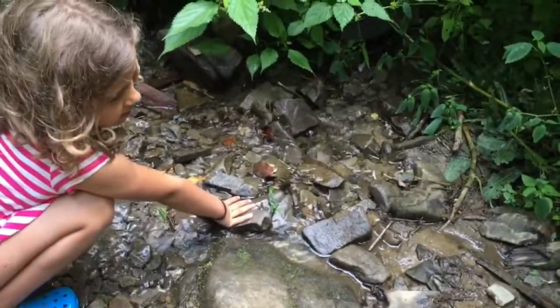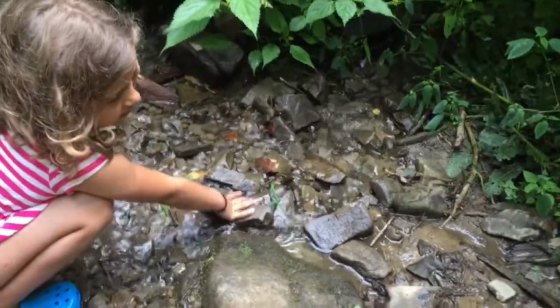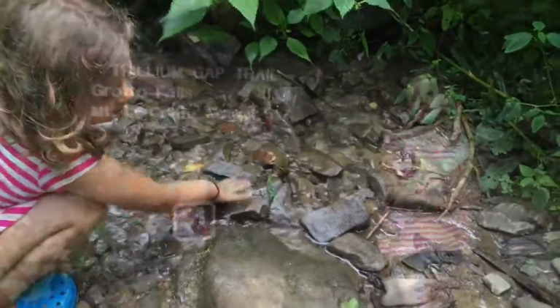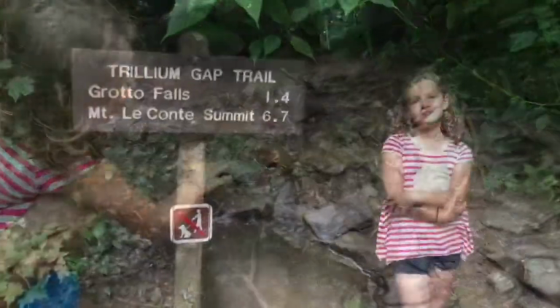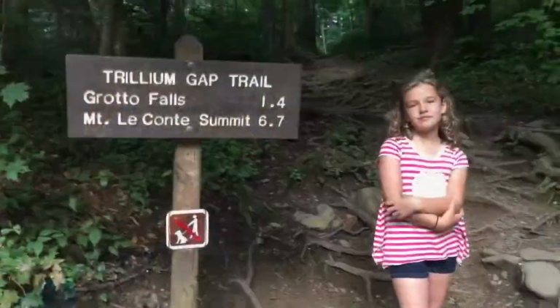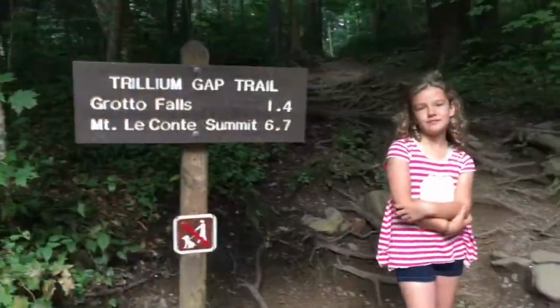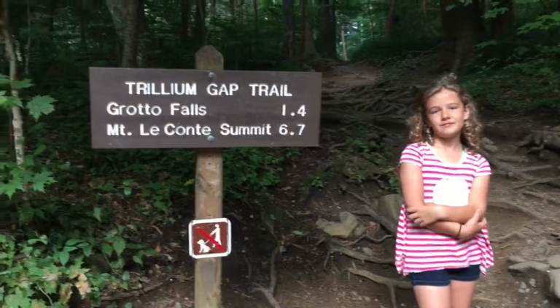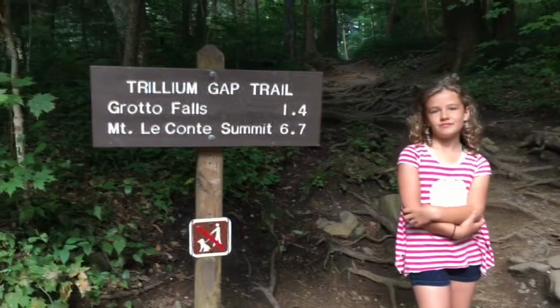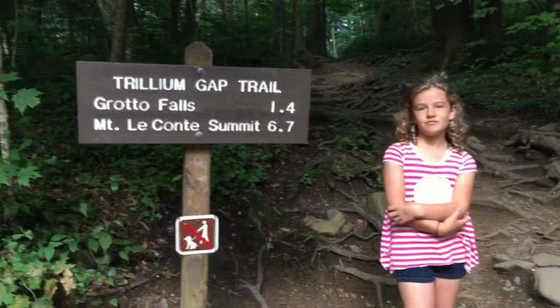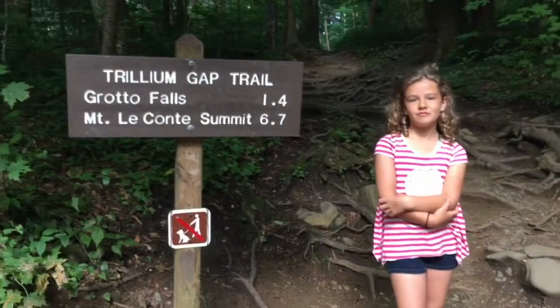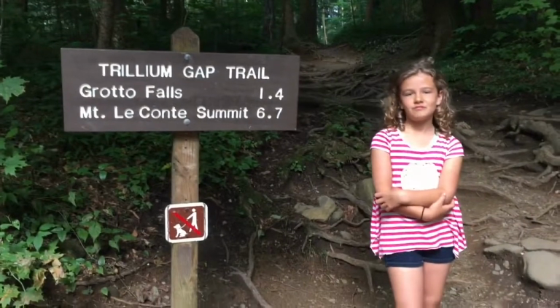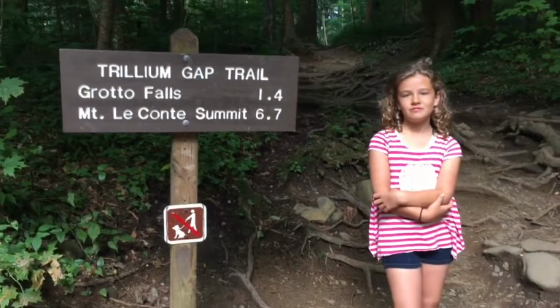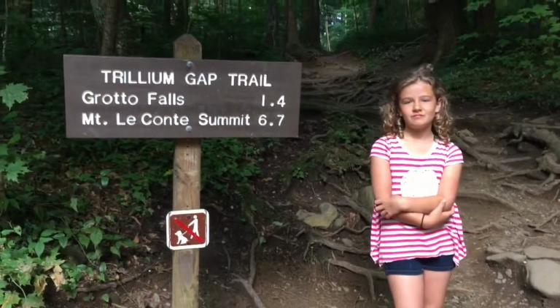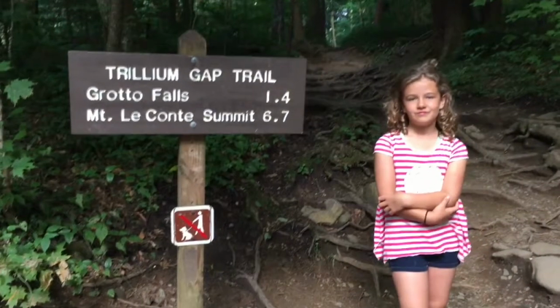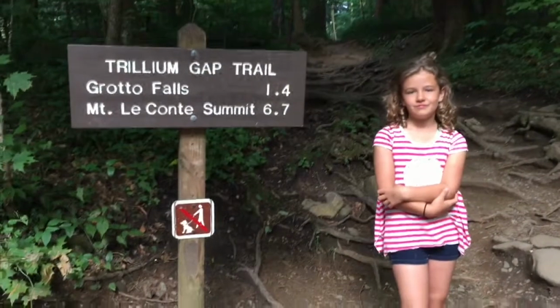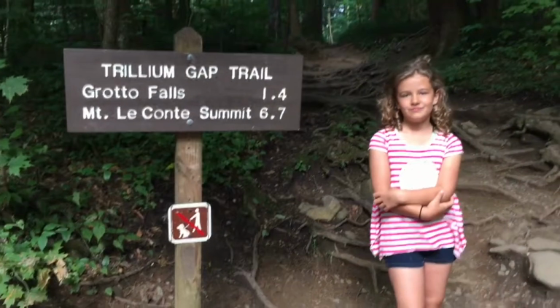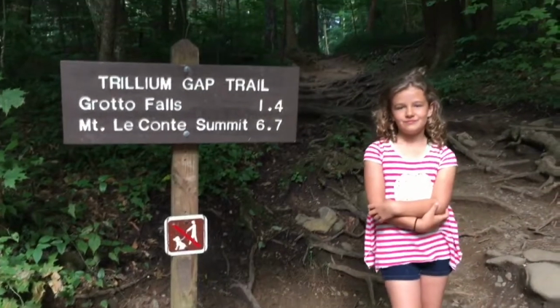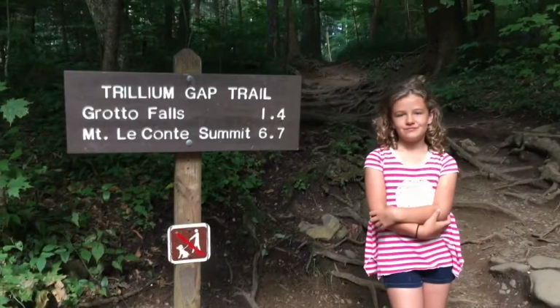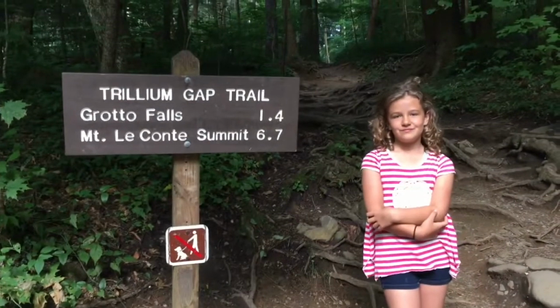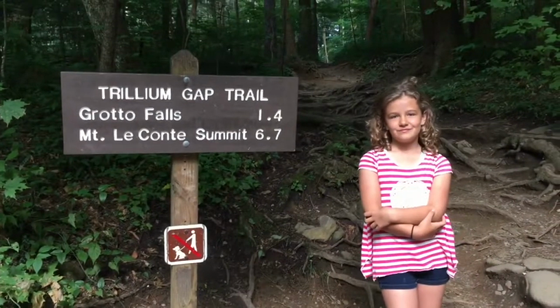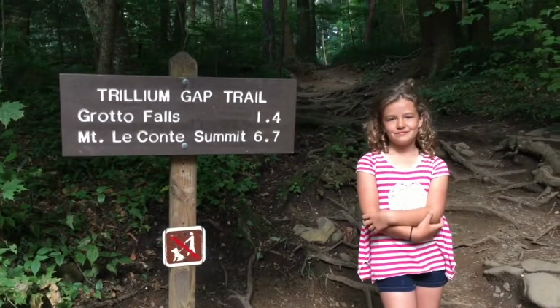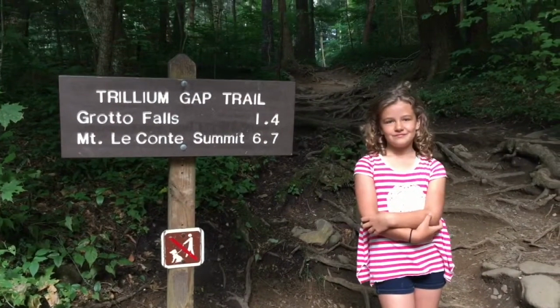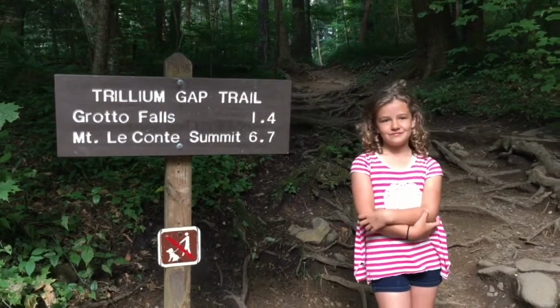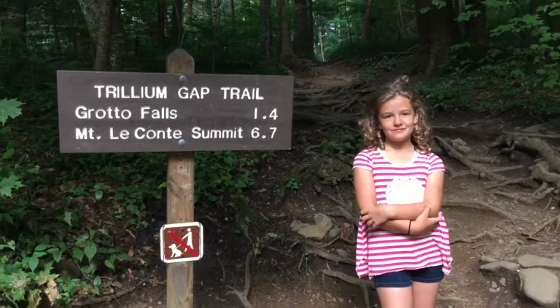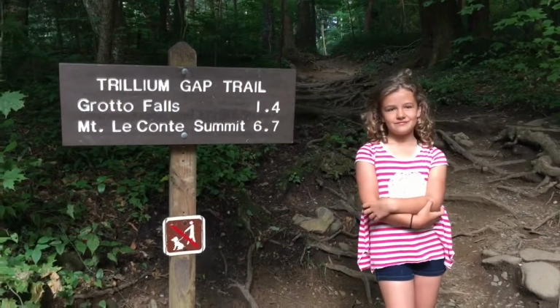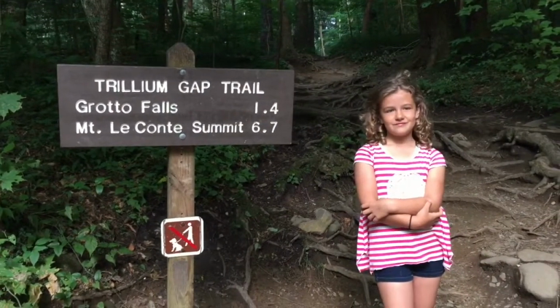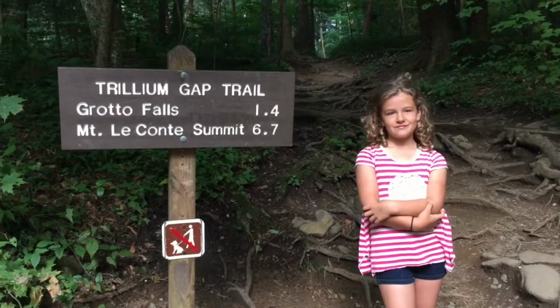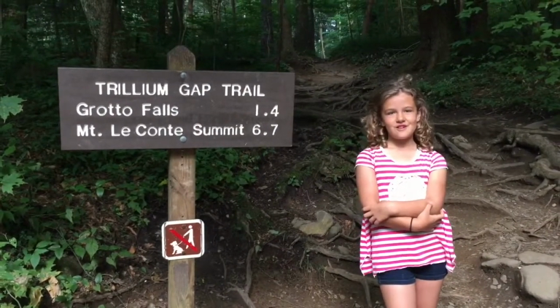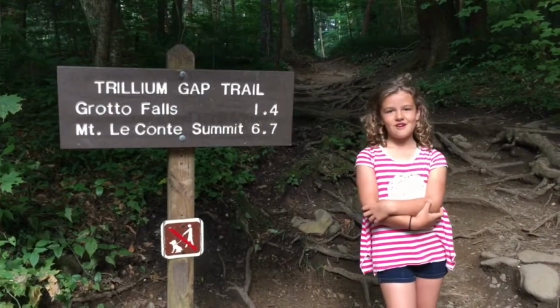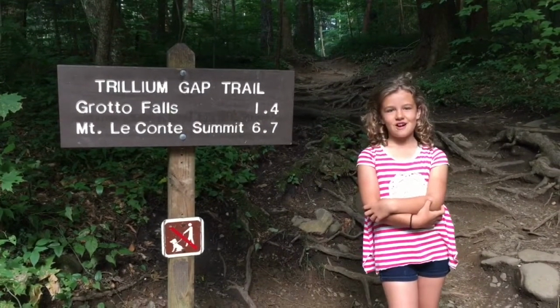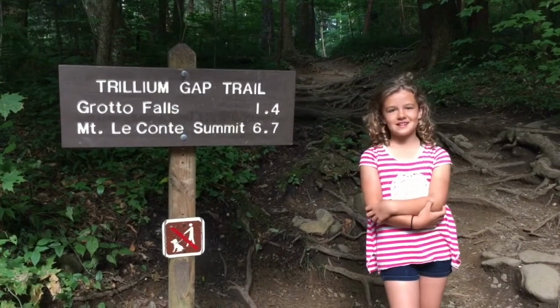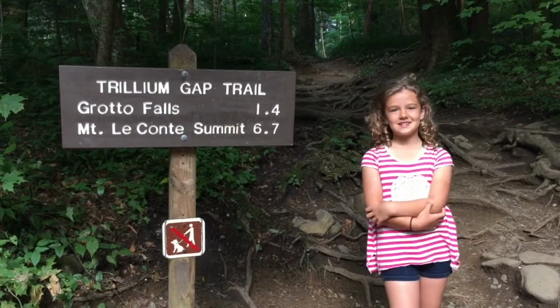If you could use one word to describe the Grotto Falls Trail, what would it be? Awesome.